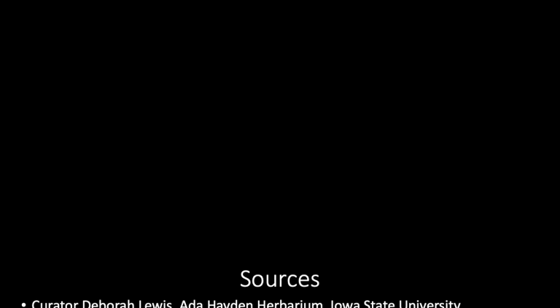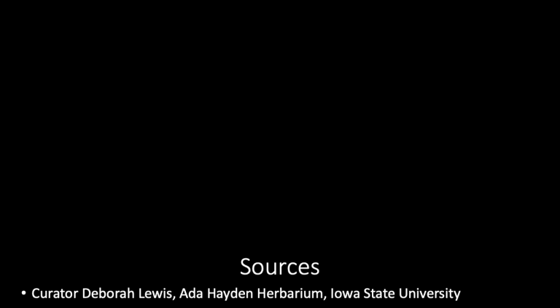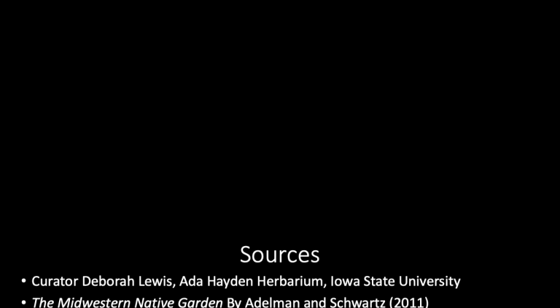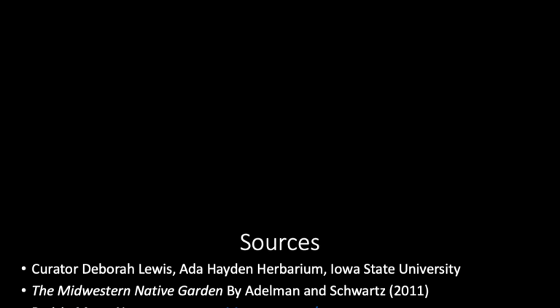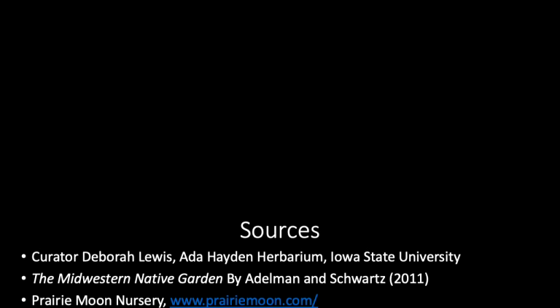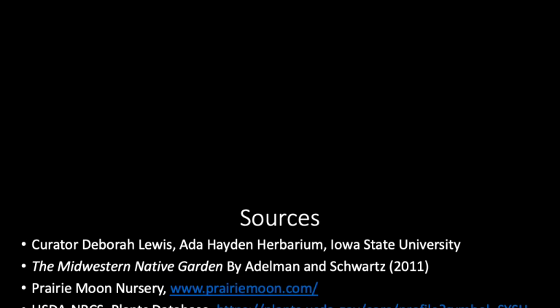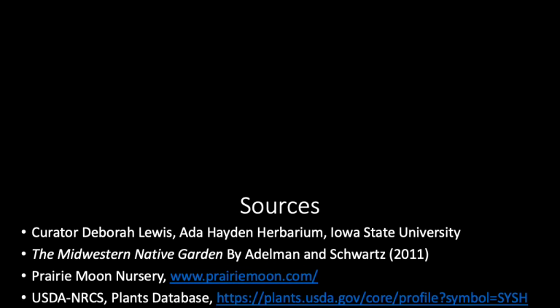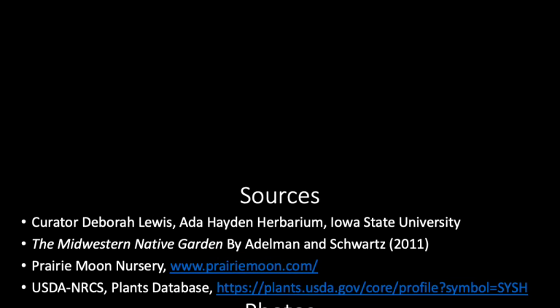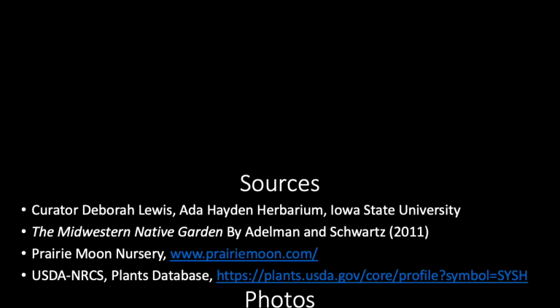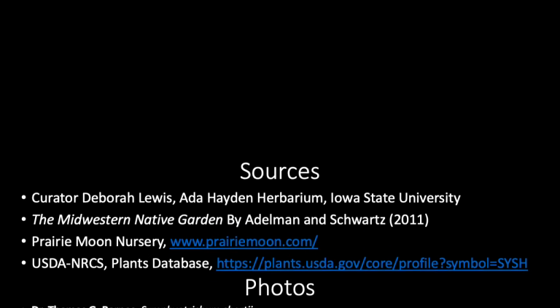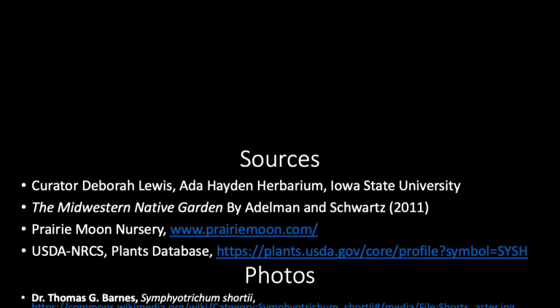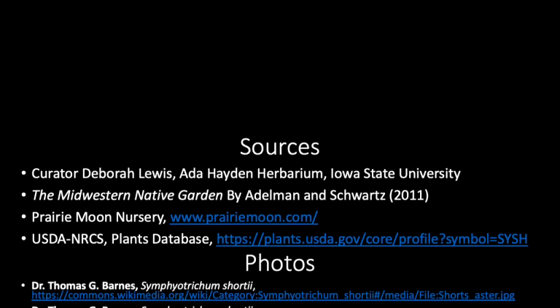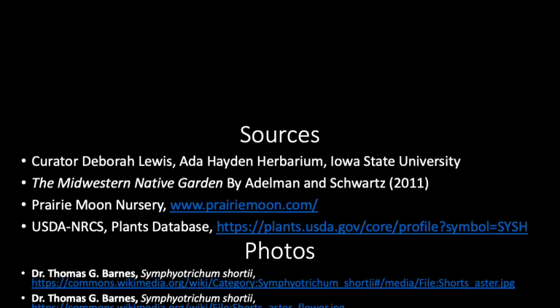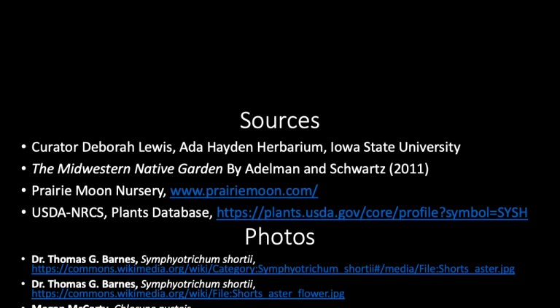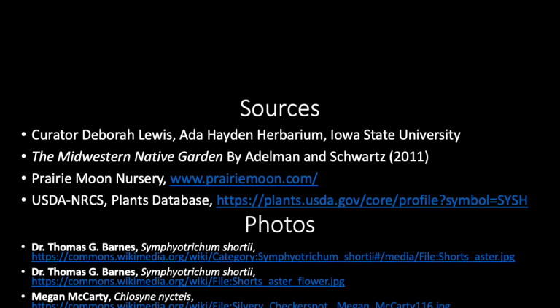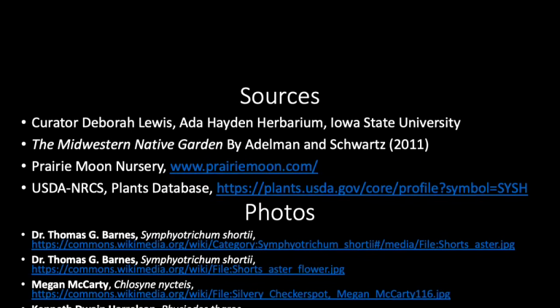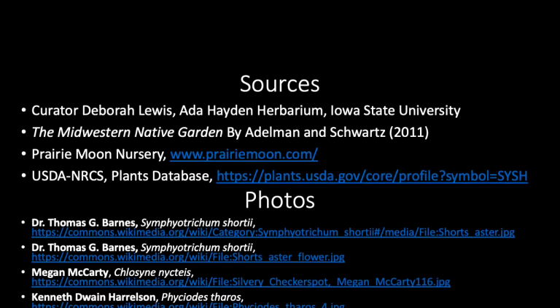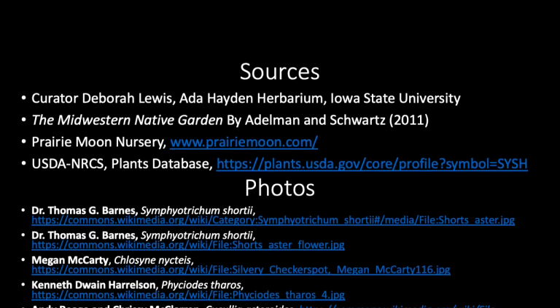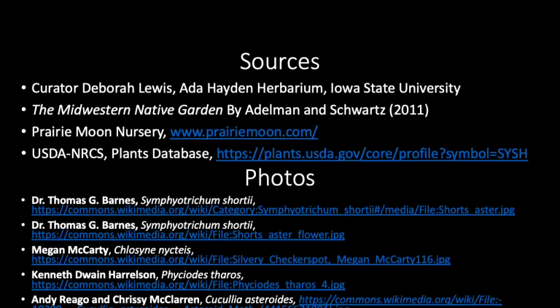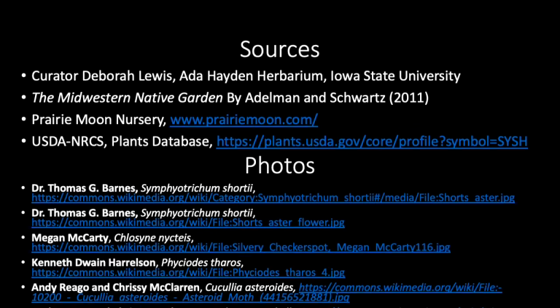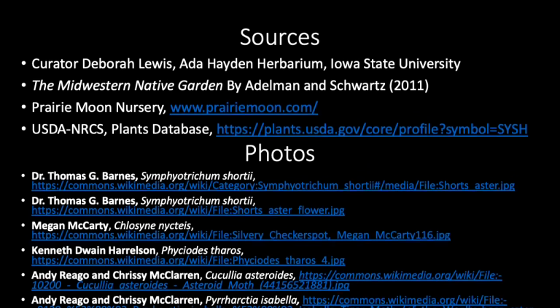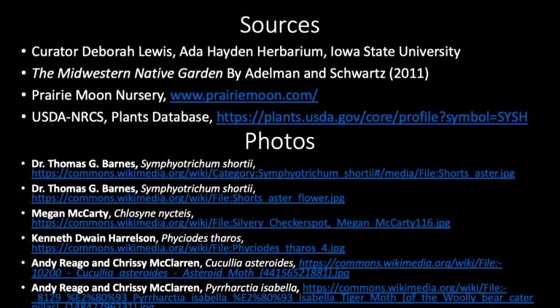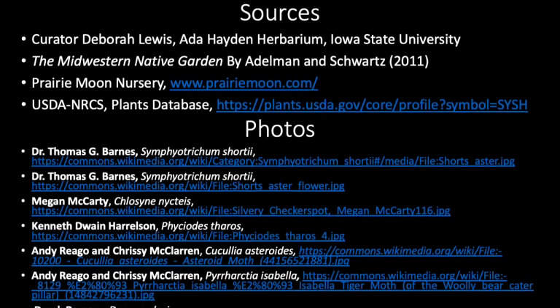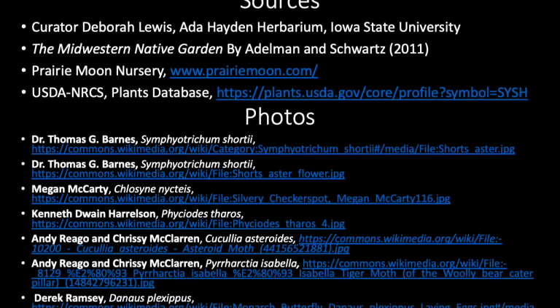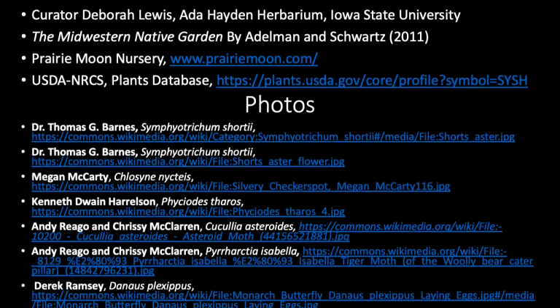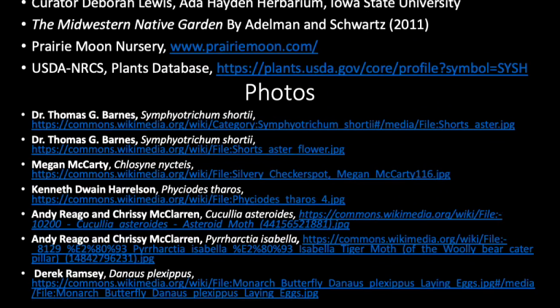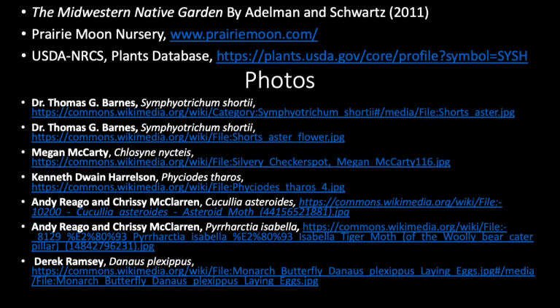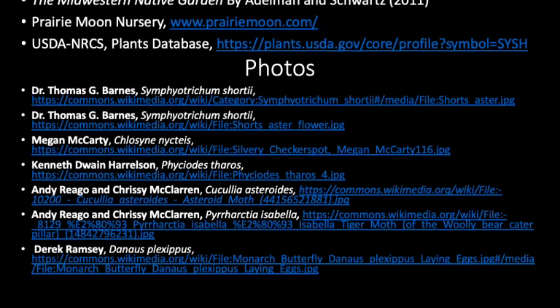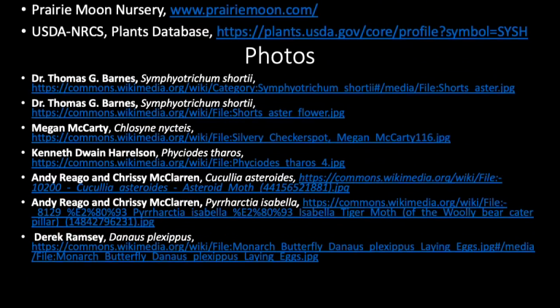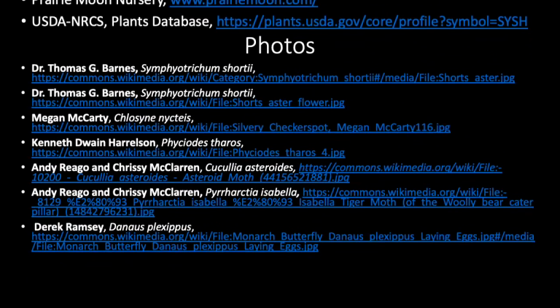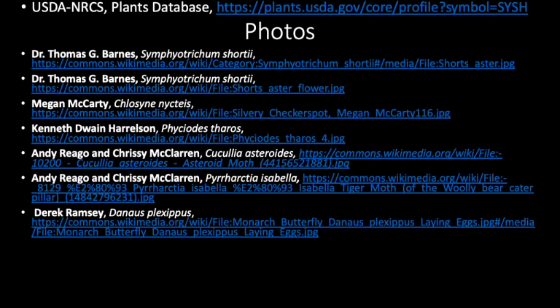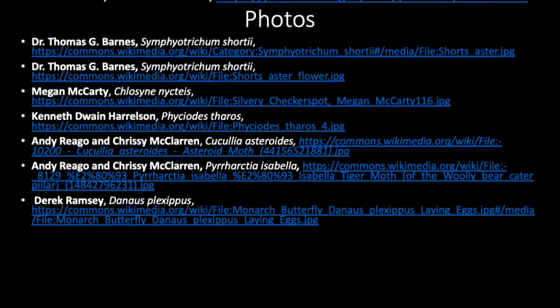Our information about S. shortii comes from these sources, and we'd like to acknowledge the photos from these photographers.